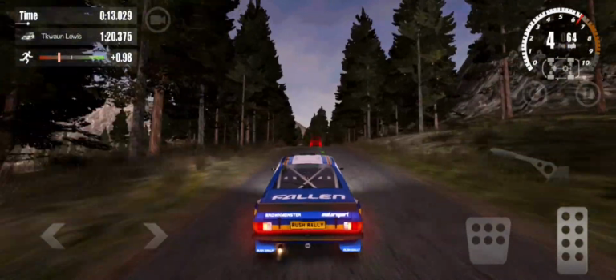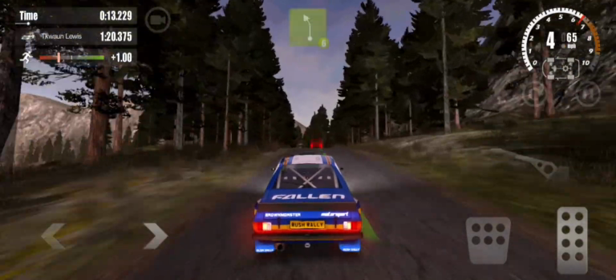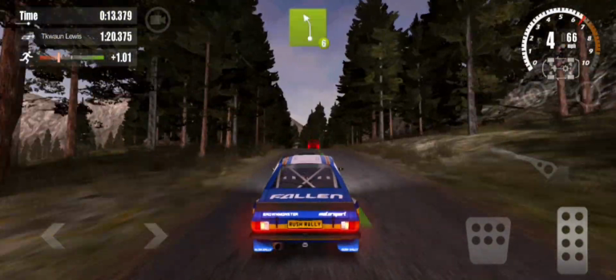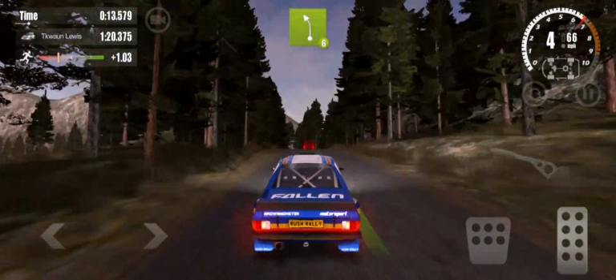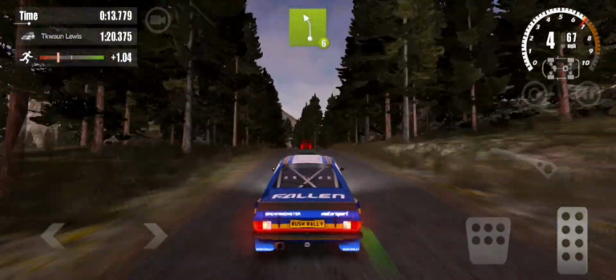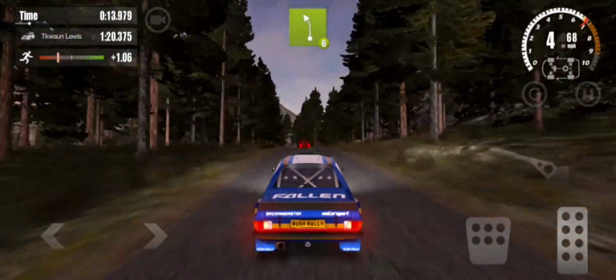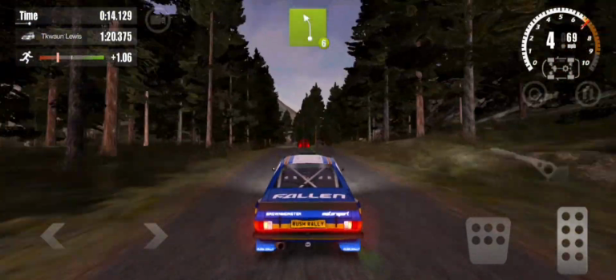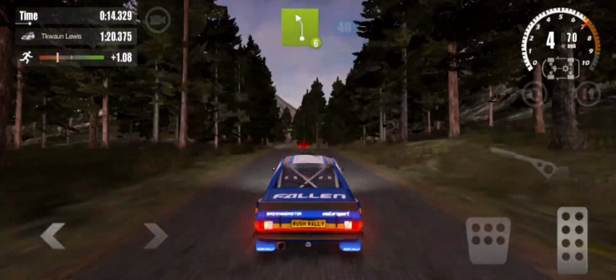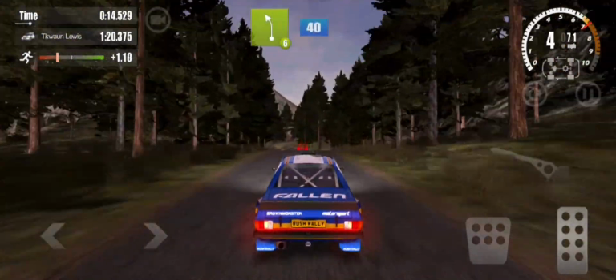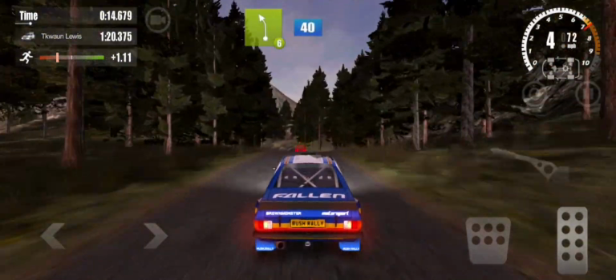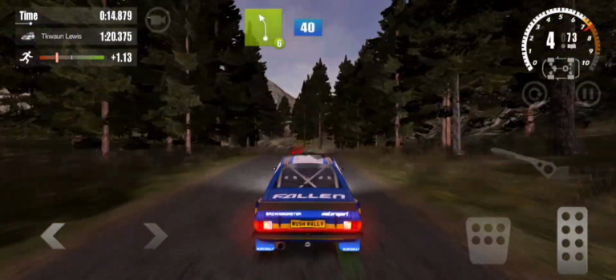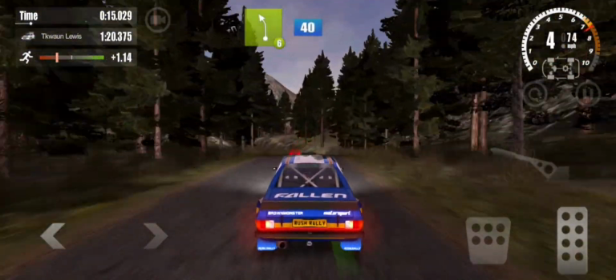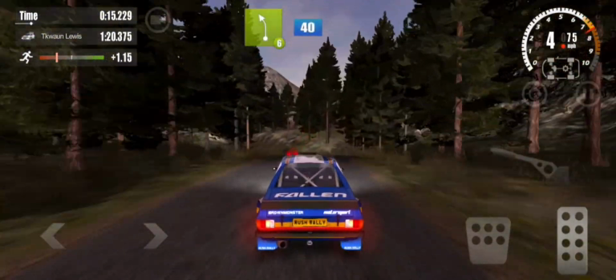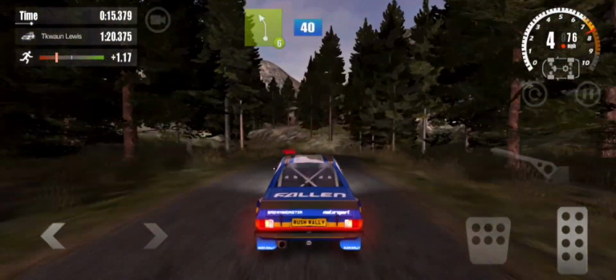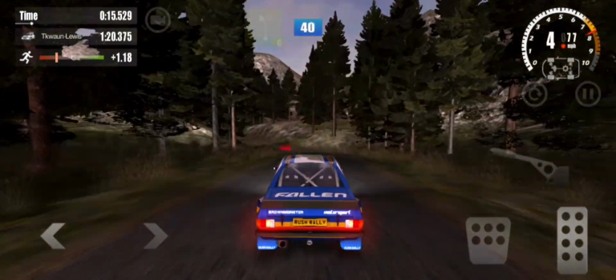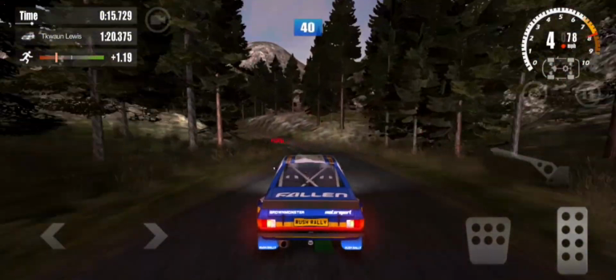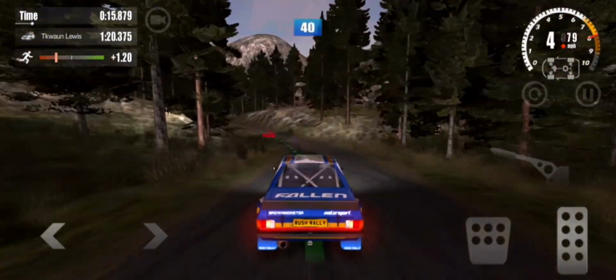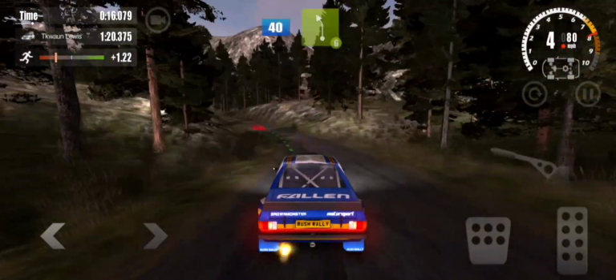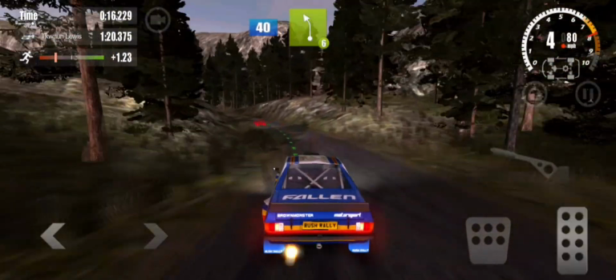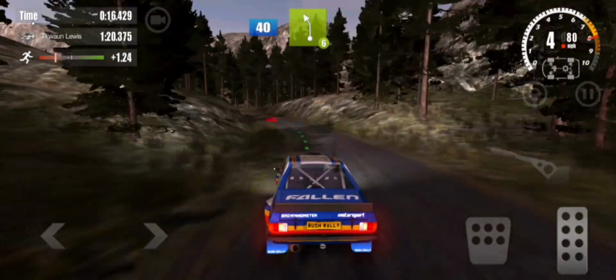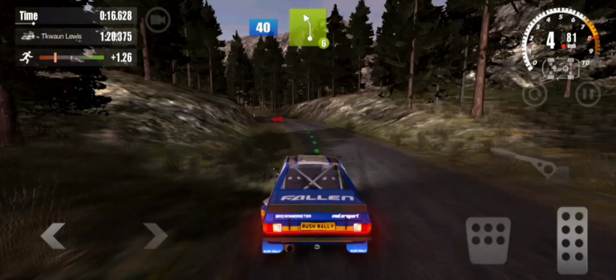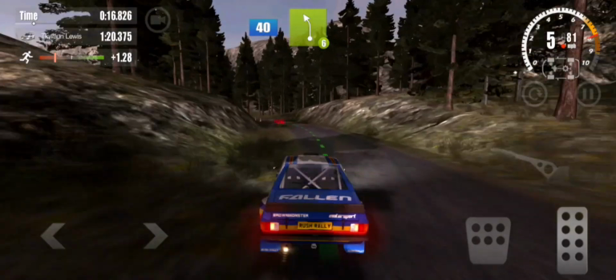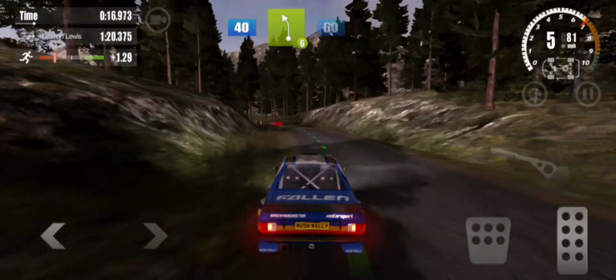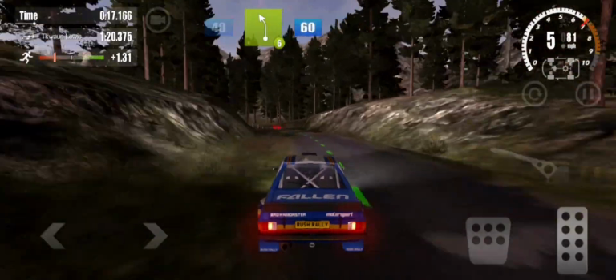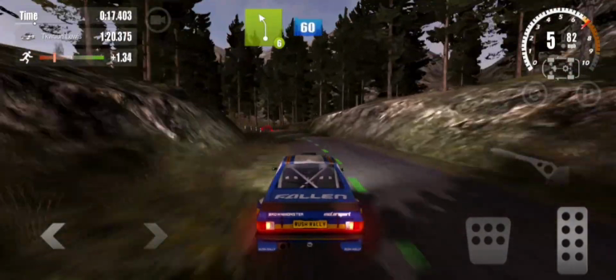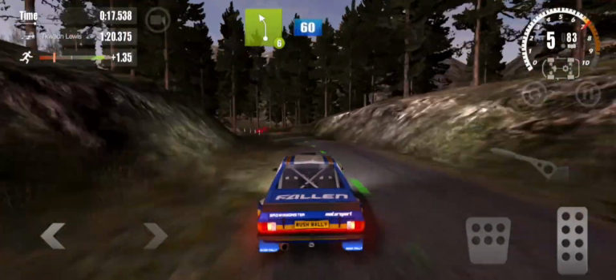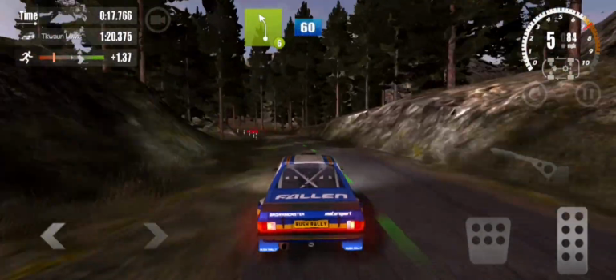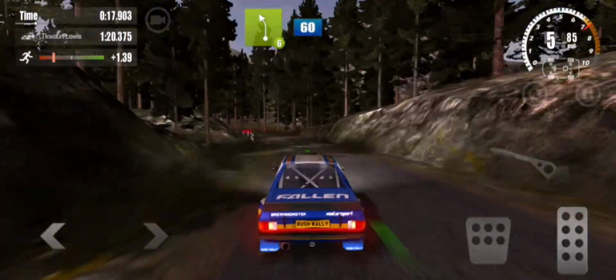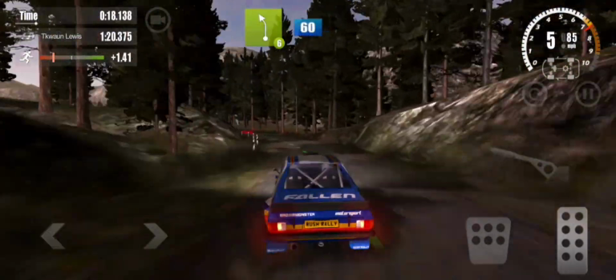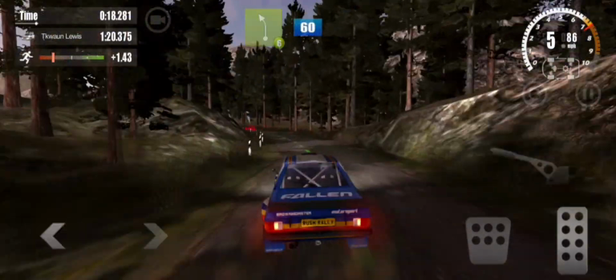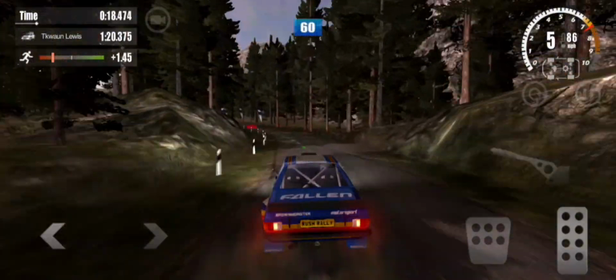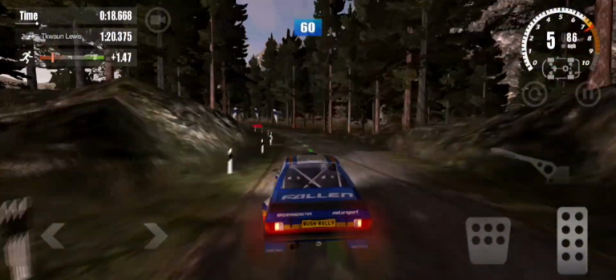6 left, 40, on to gravel, 6 left, 6 feet, over left.